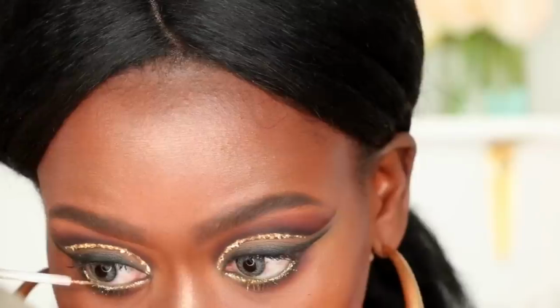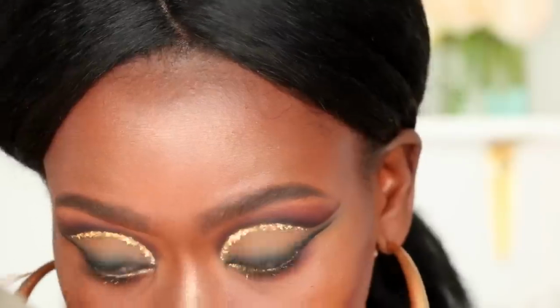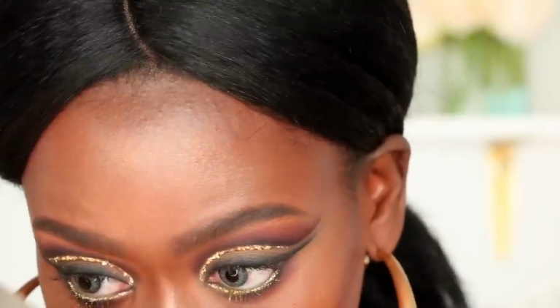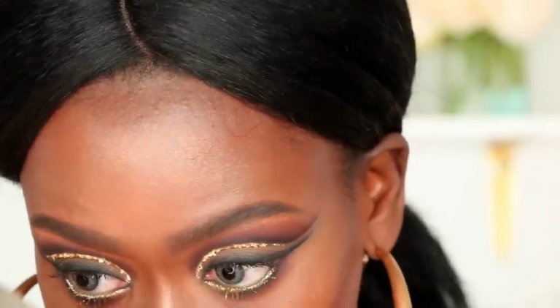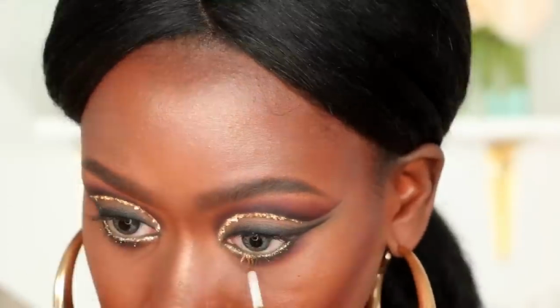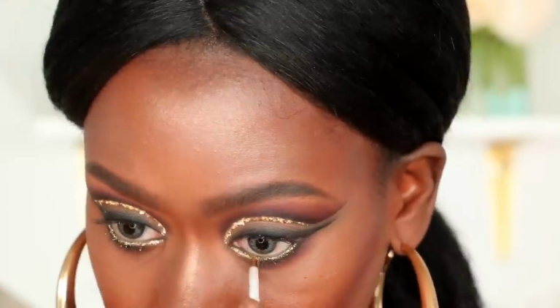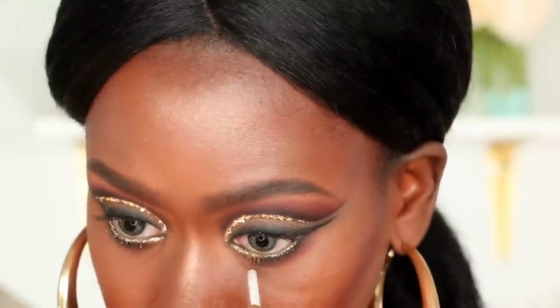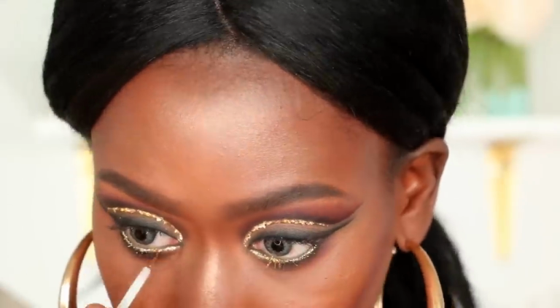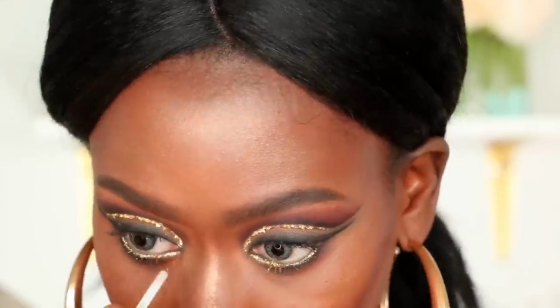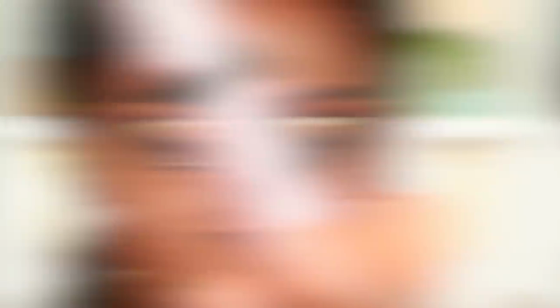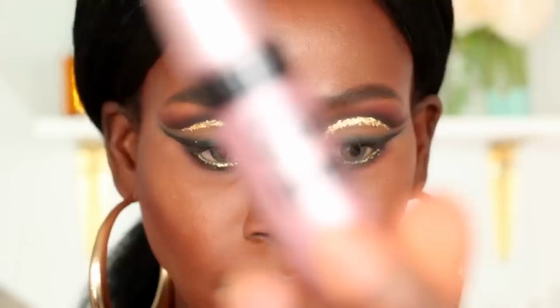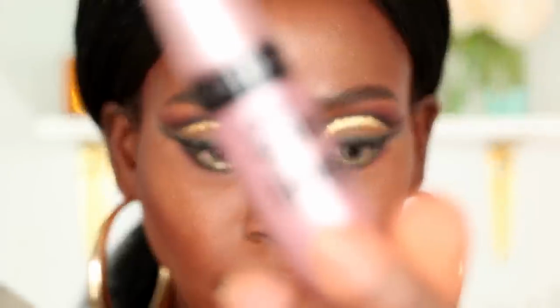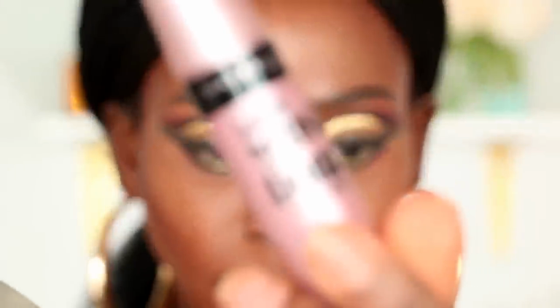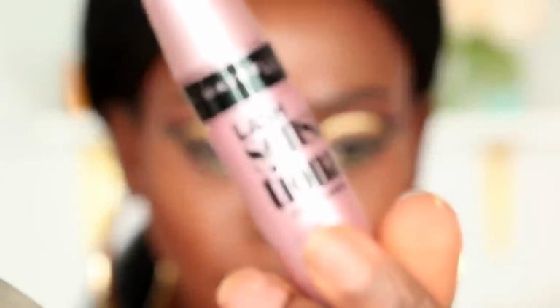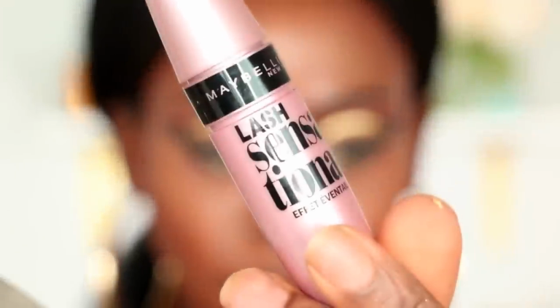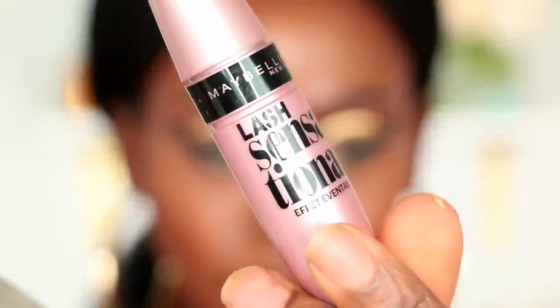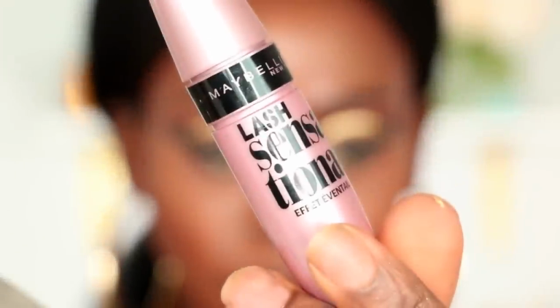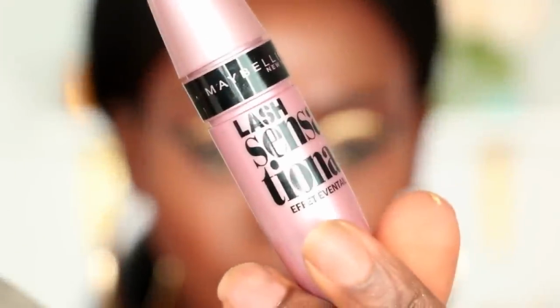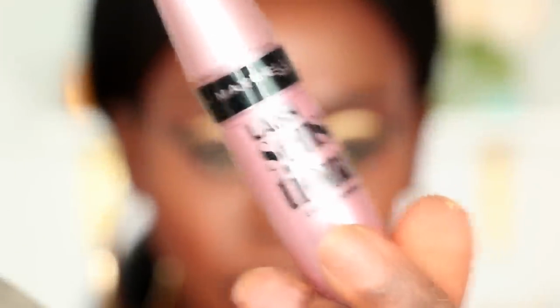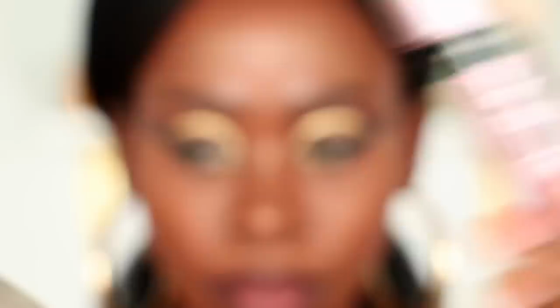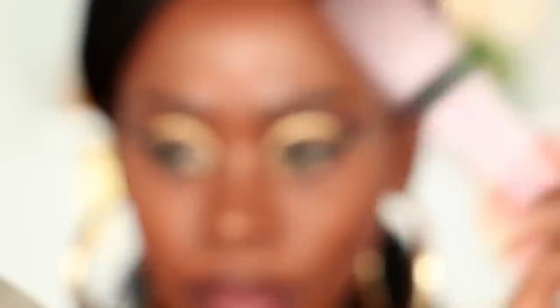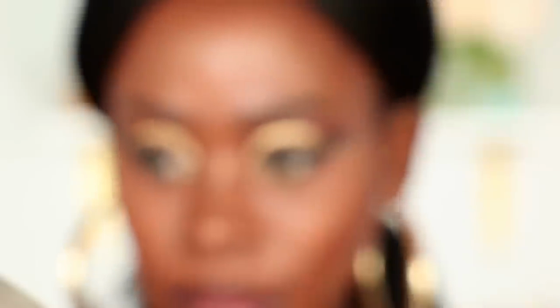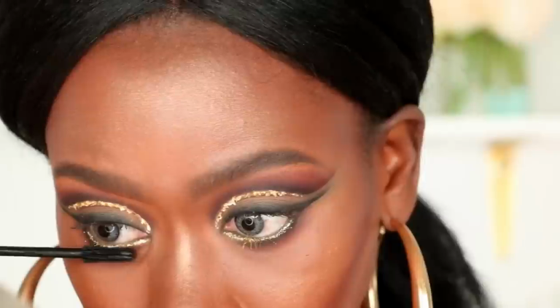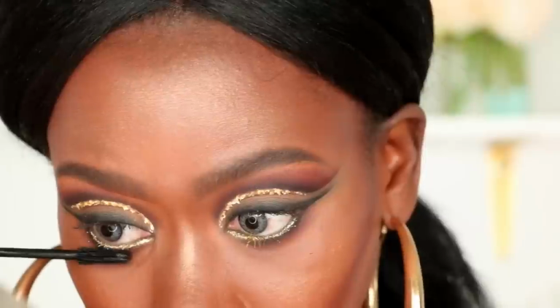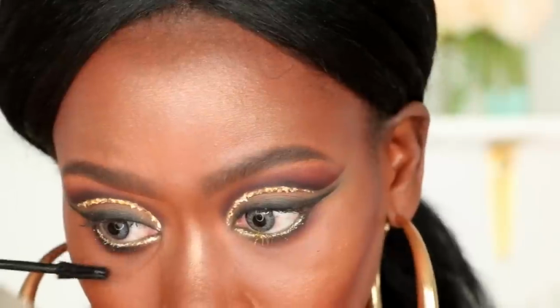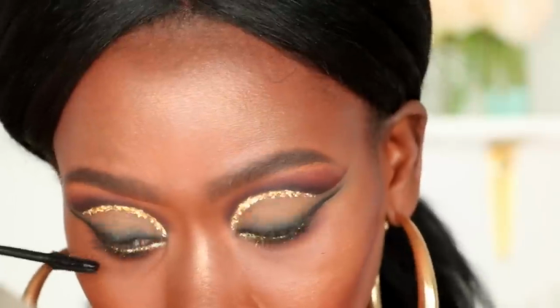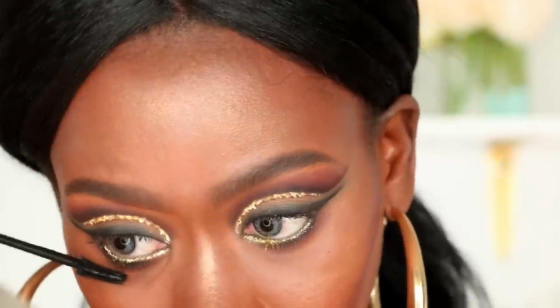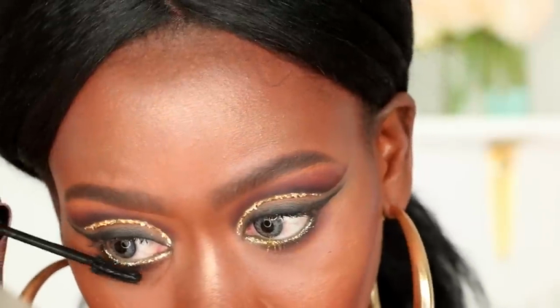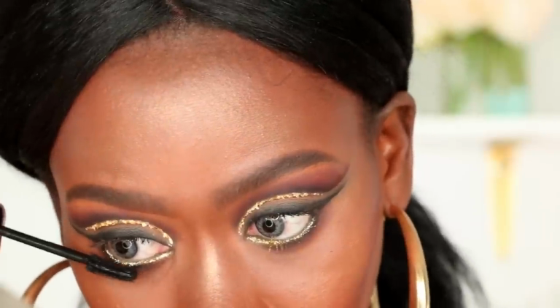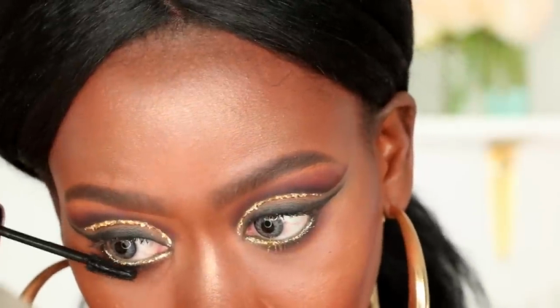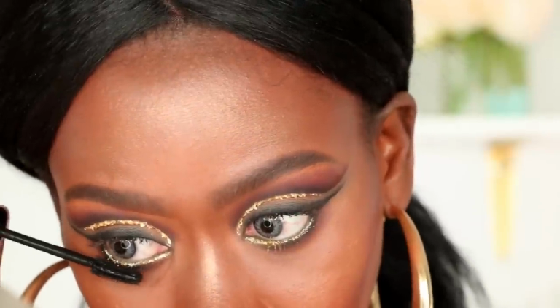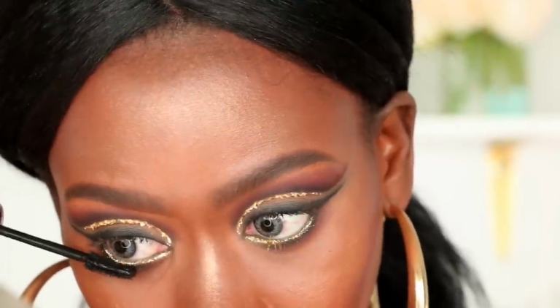For mascara, I'm going to go in with the Maybelline Lash Sensational Mascara for my top and bottom lashes.